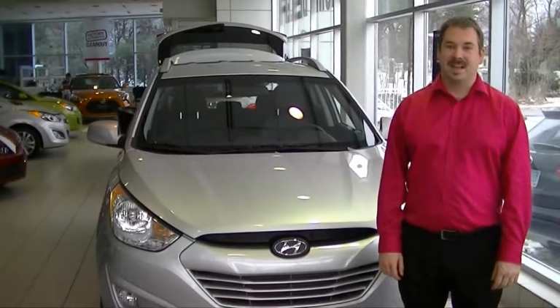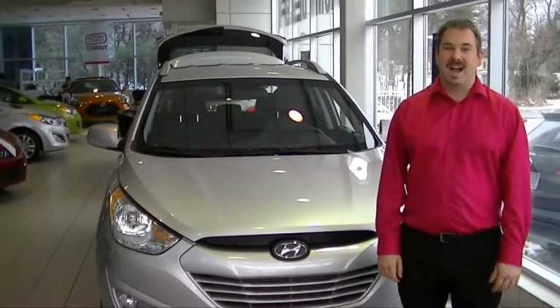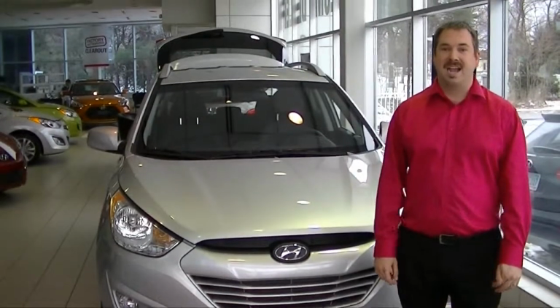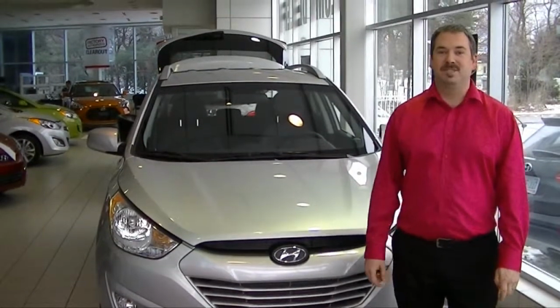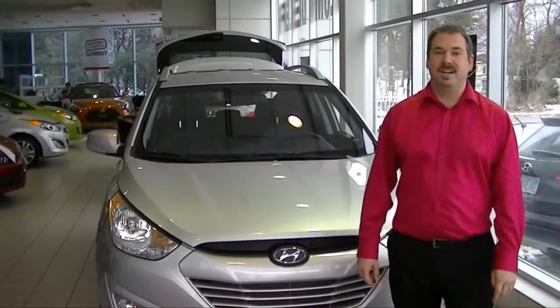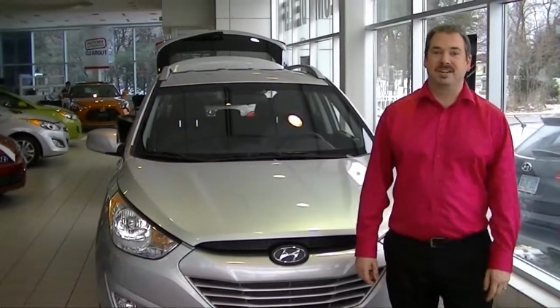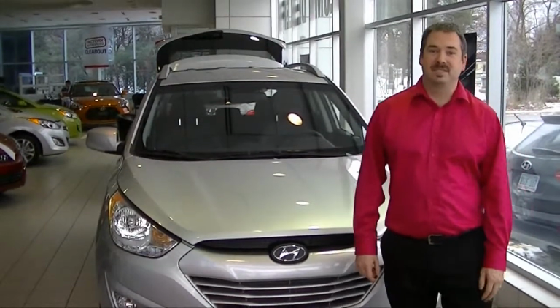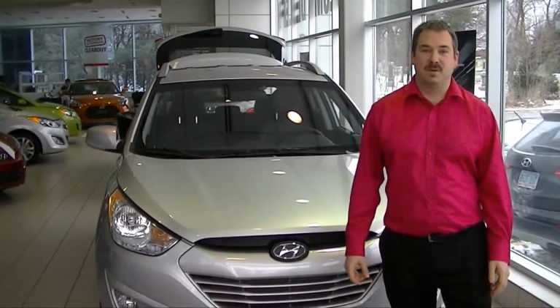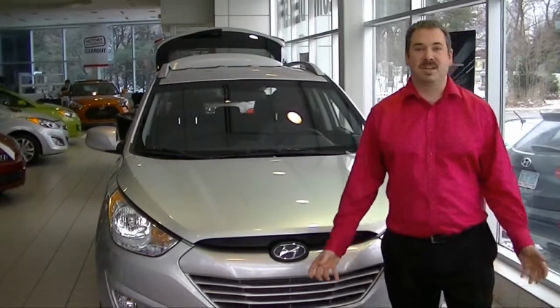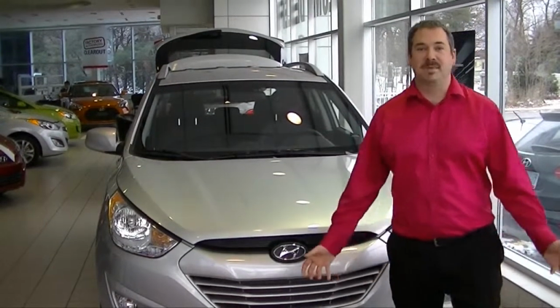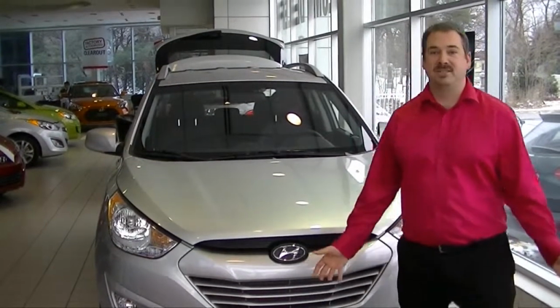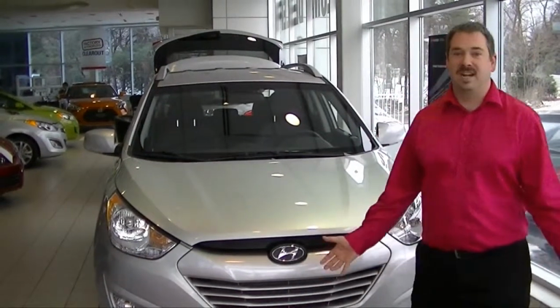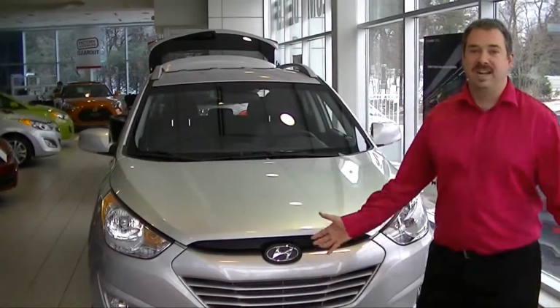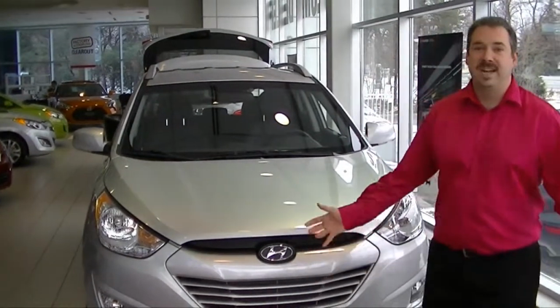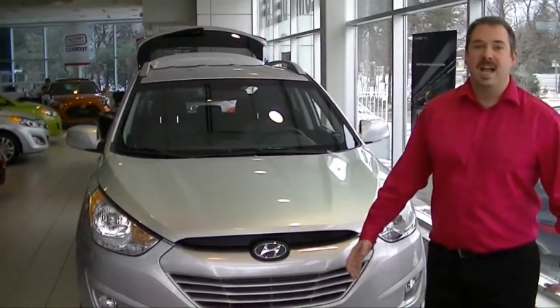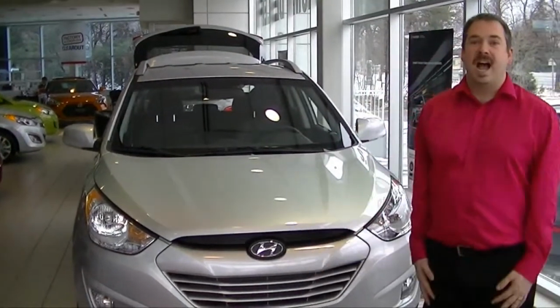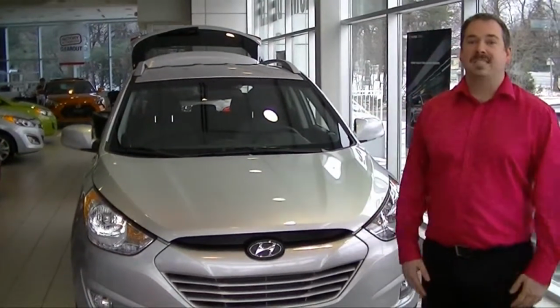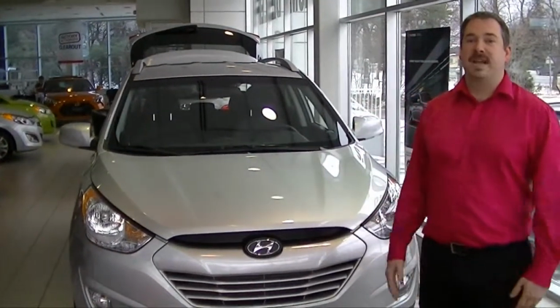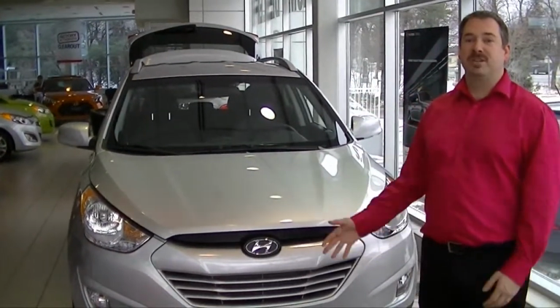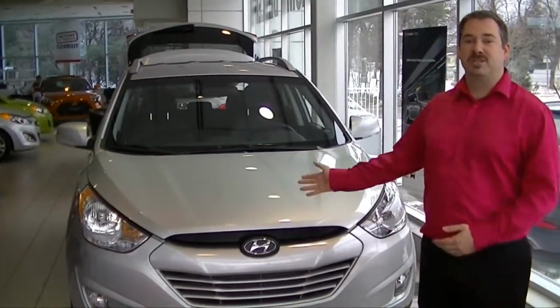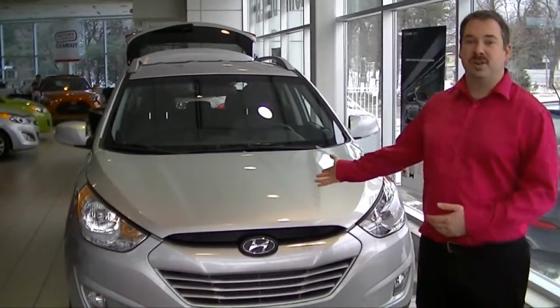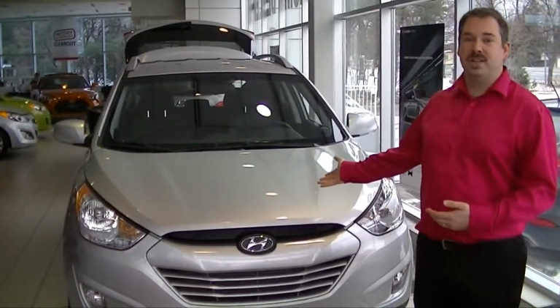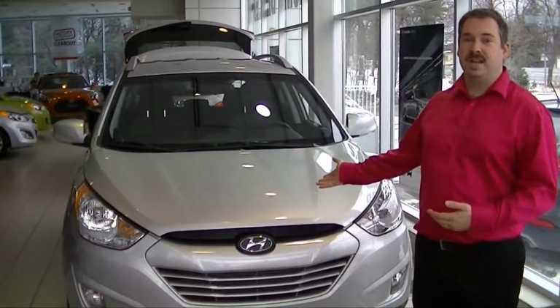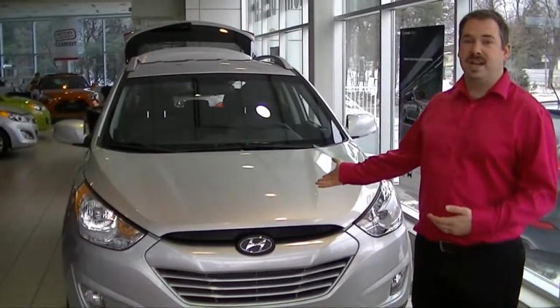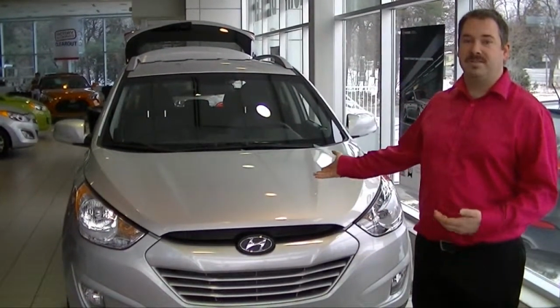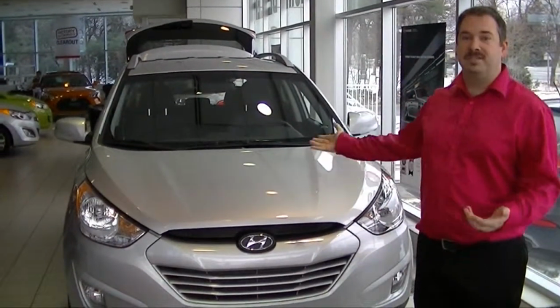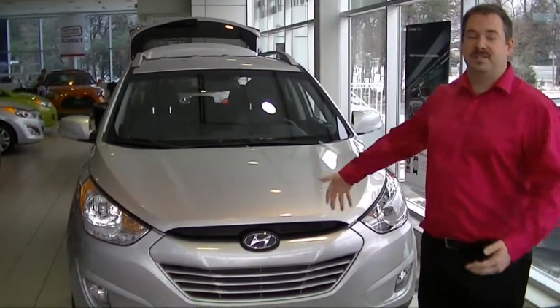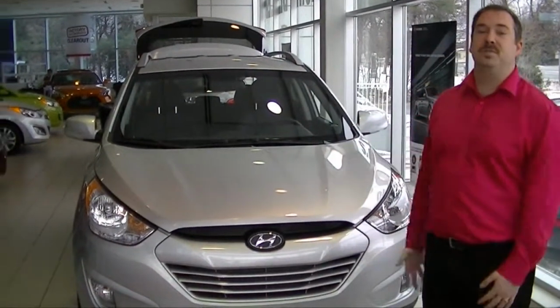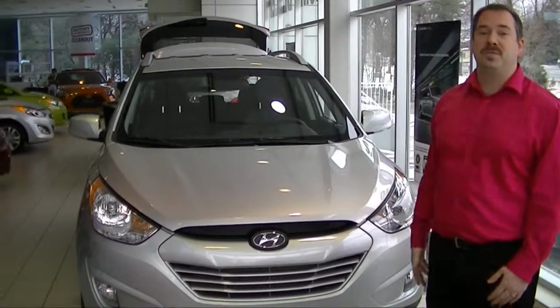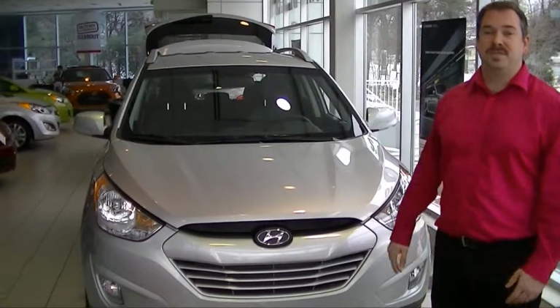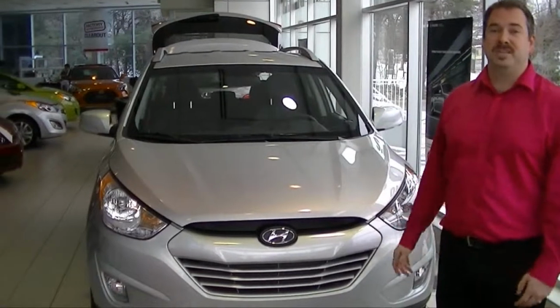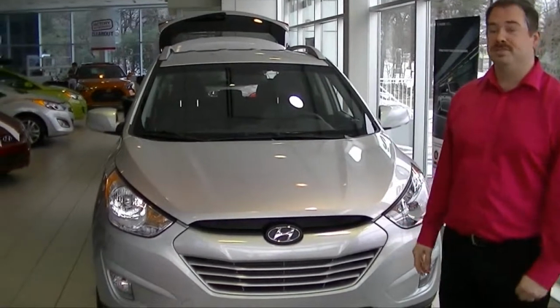Hi, I'm John Nicholson. Welcome to Bank Street Hyundai. Today I'm going to show you the features of the 2013 Tucson.